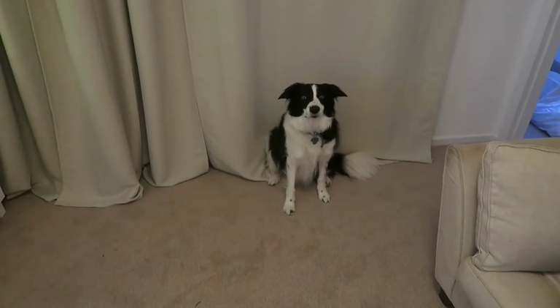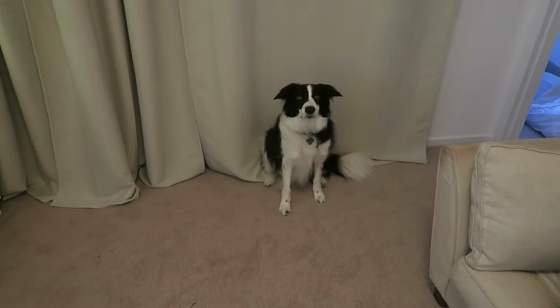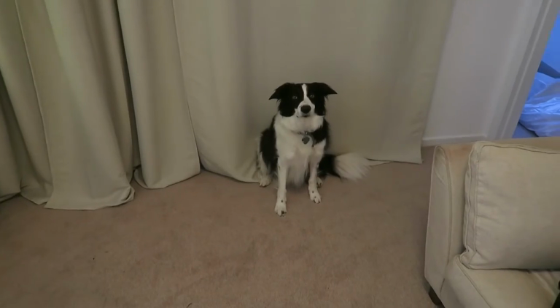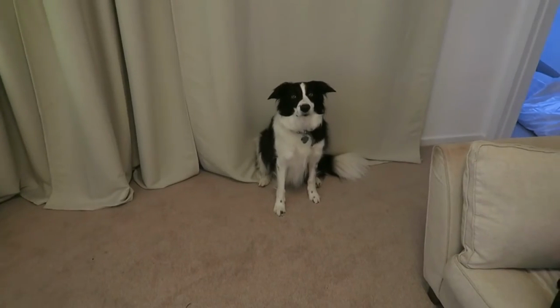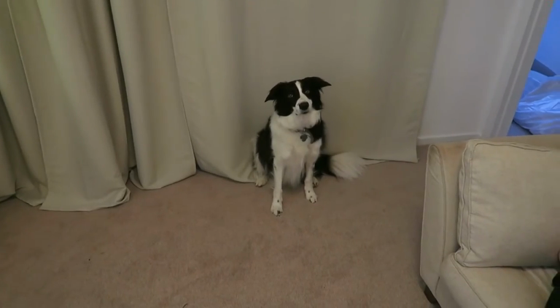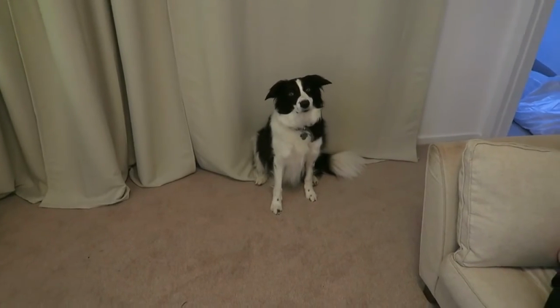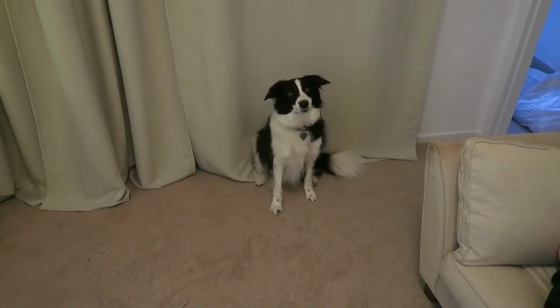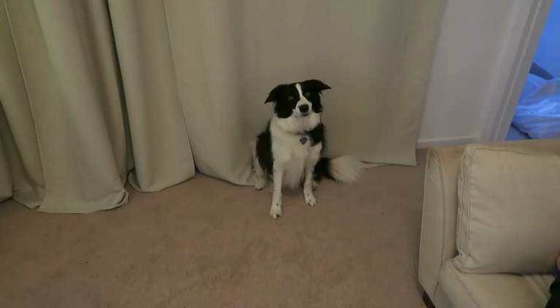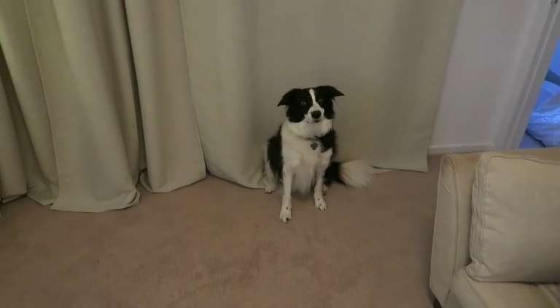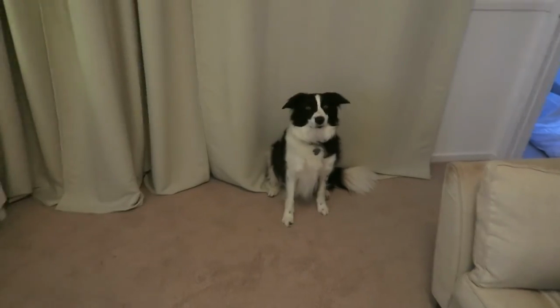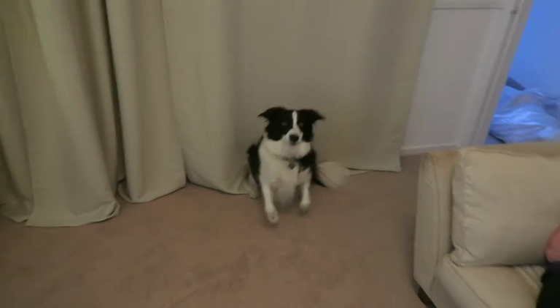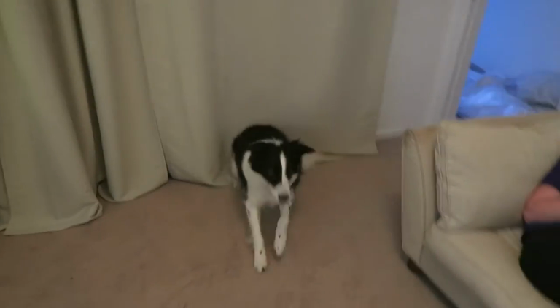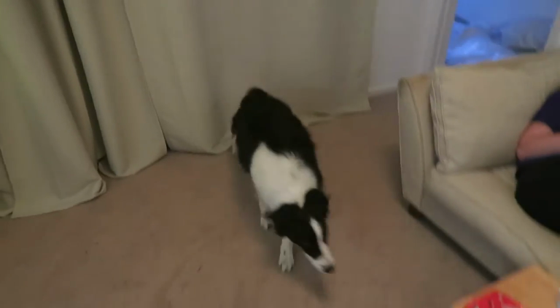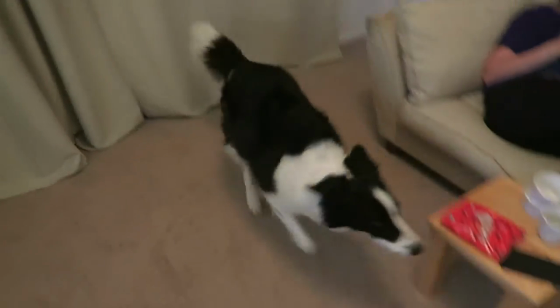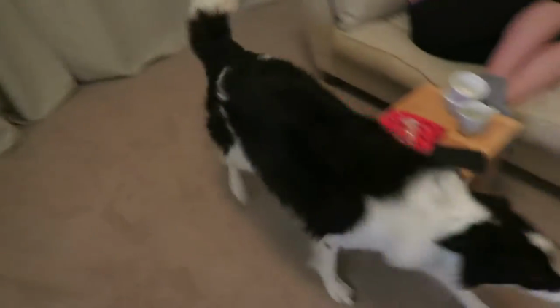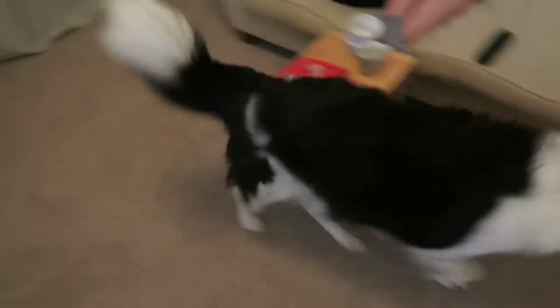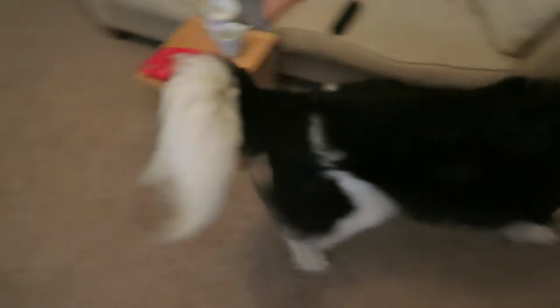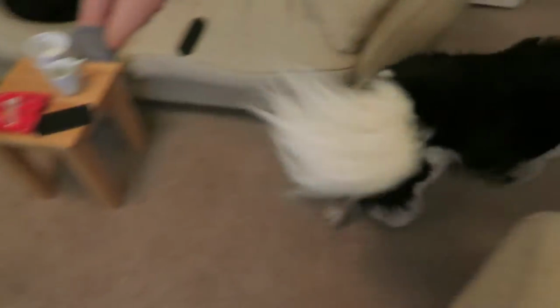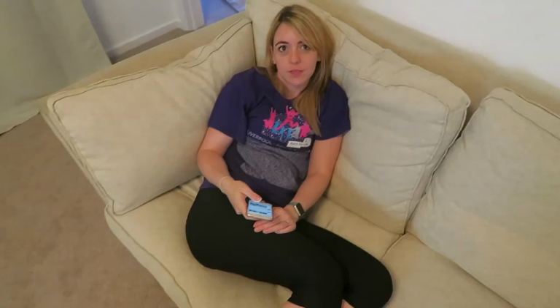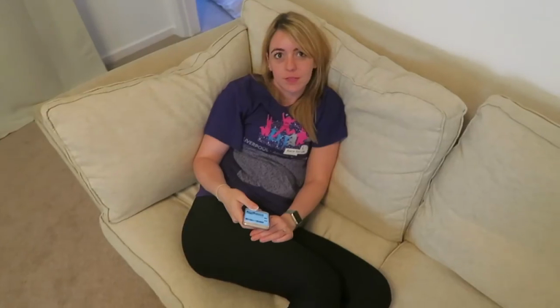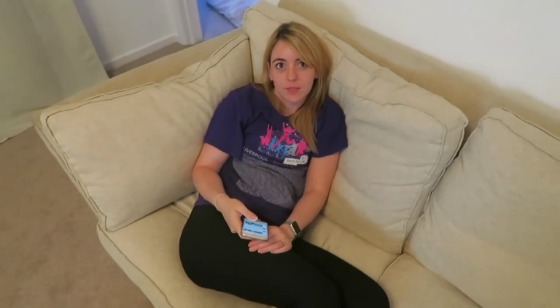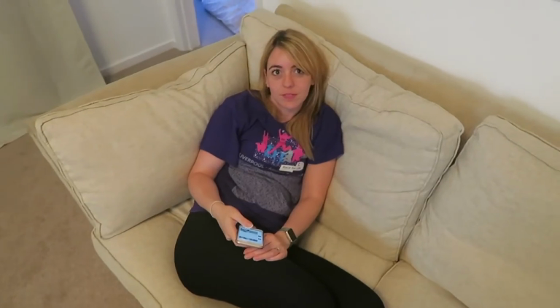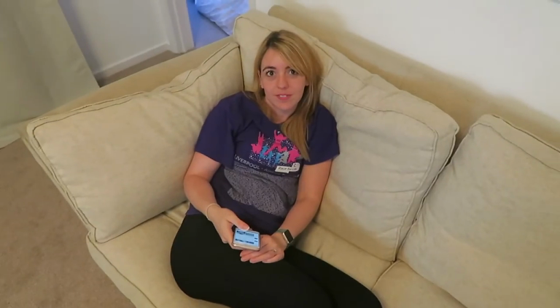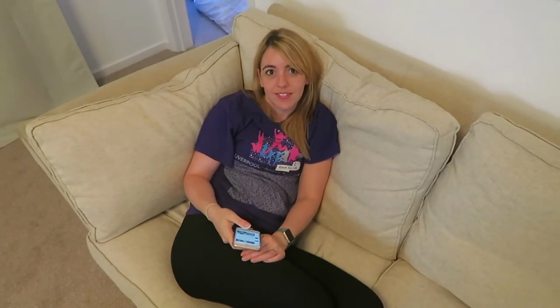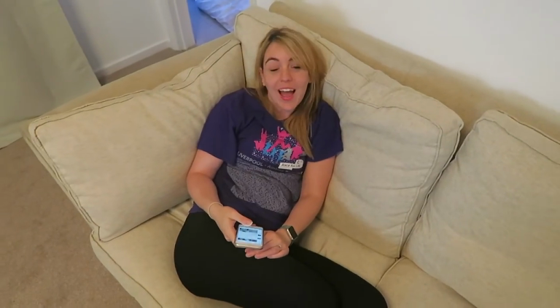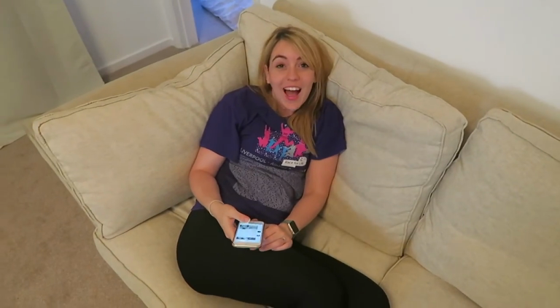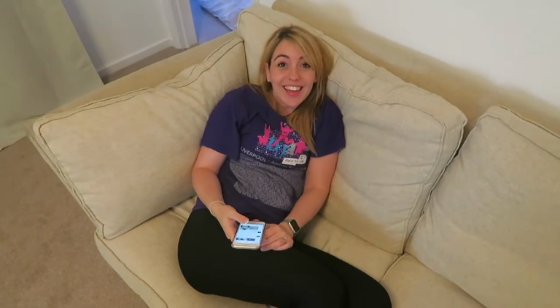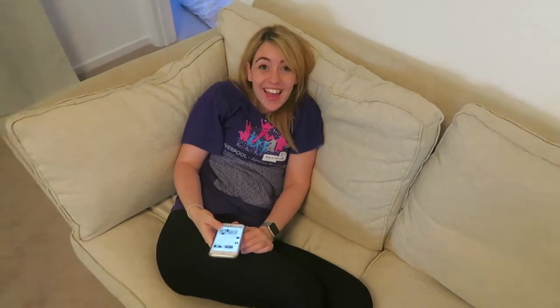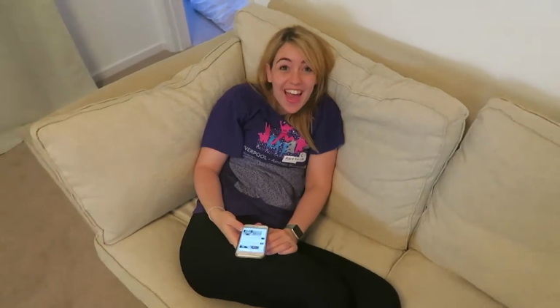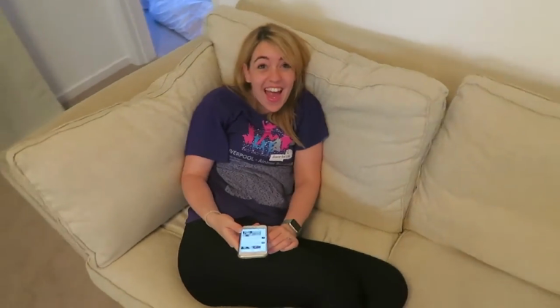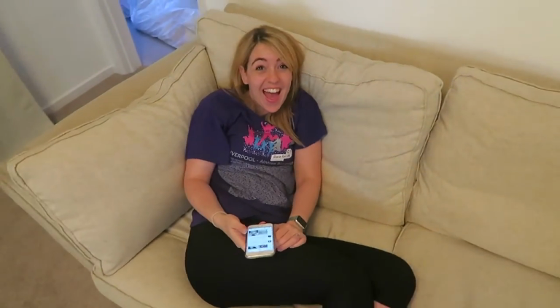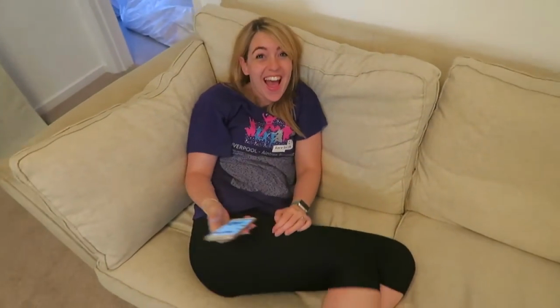We're gonna go for a walk — let's go for a walk!